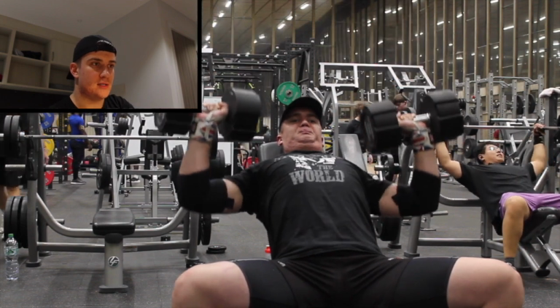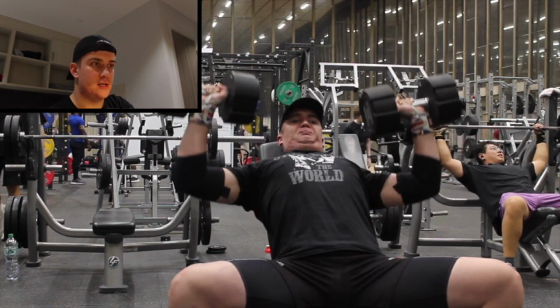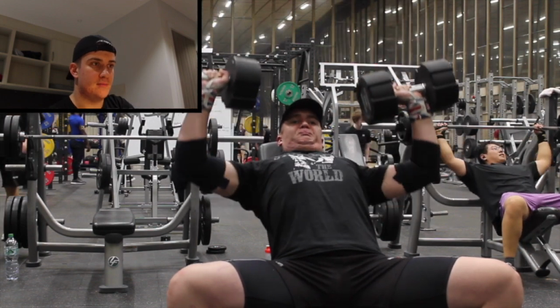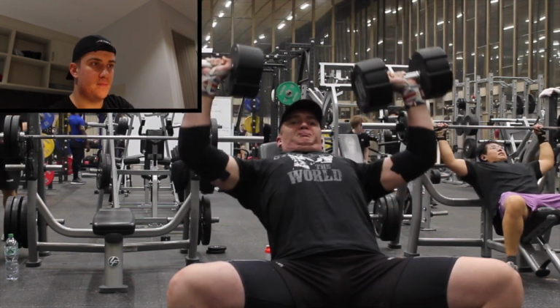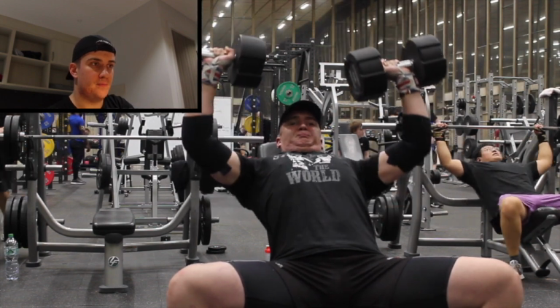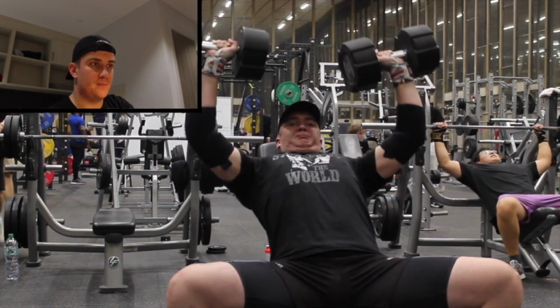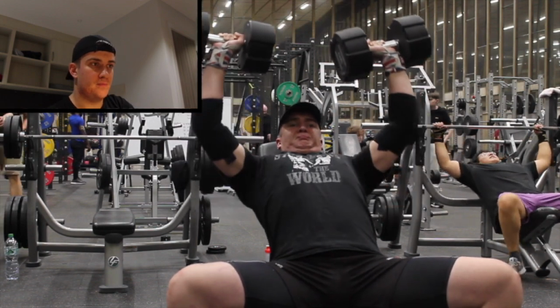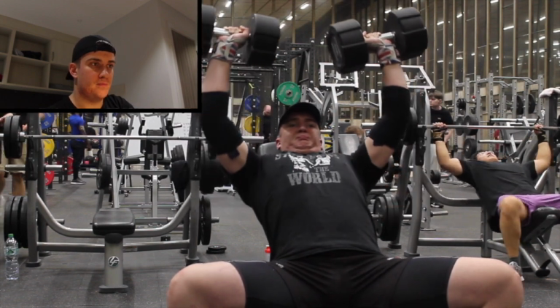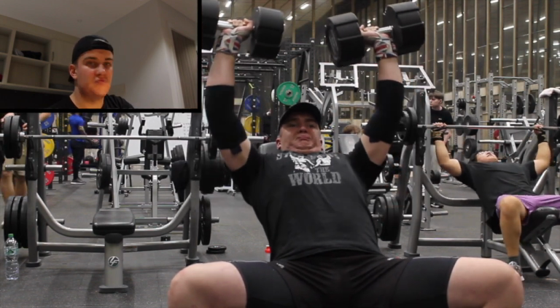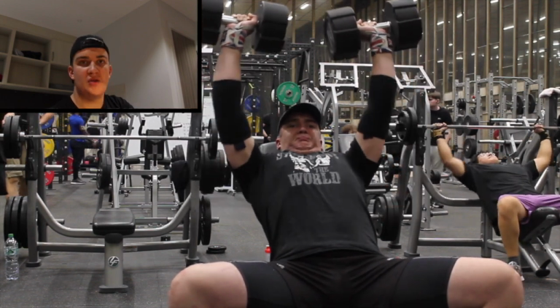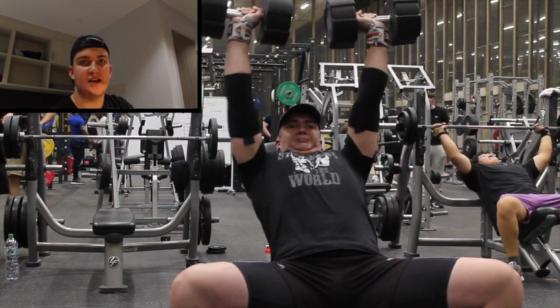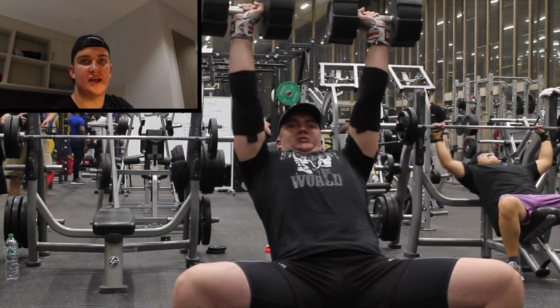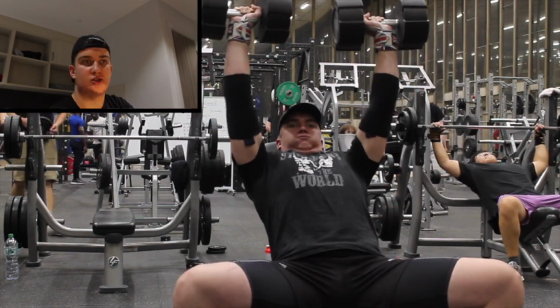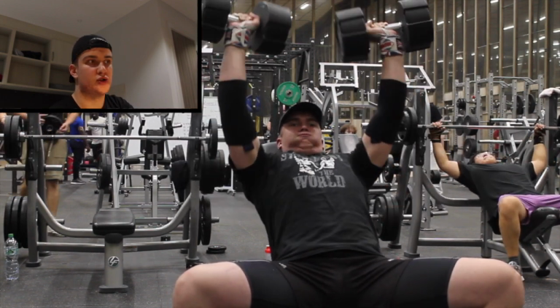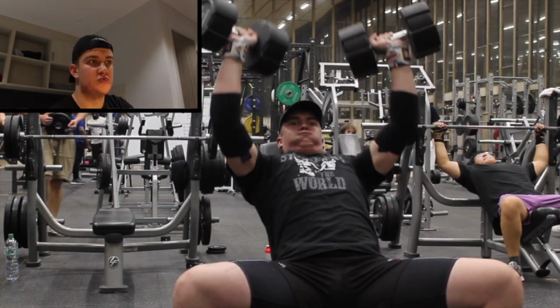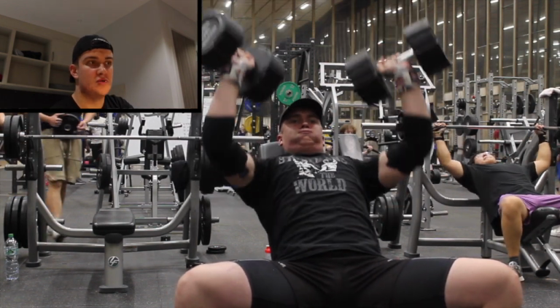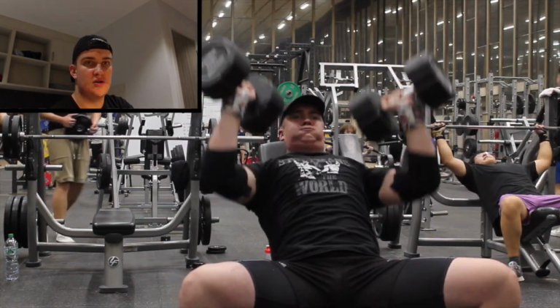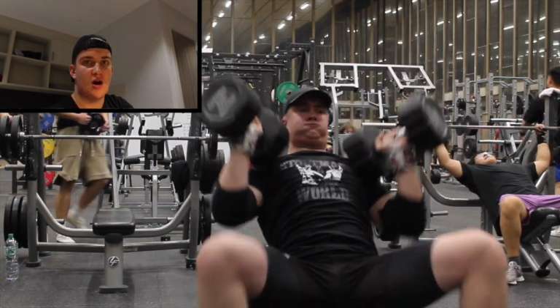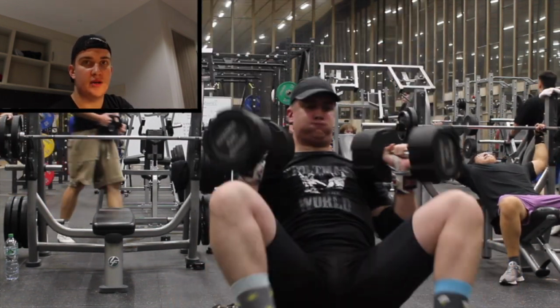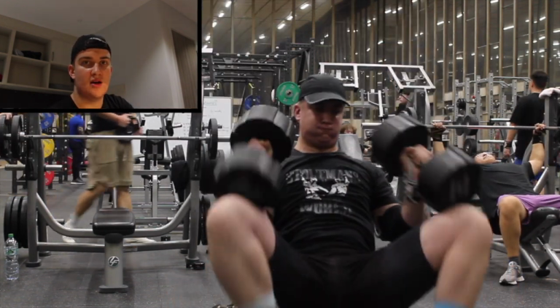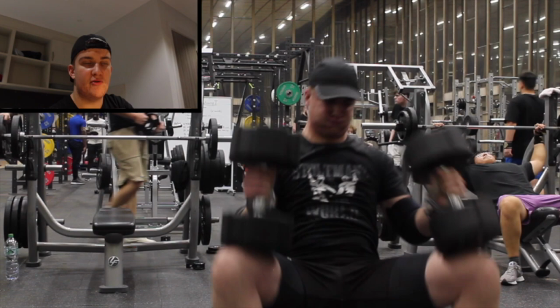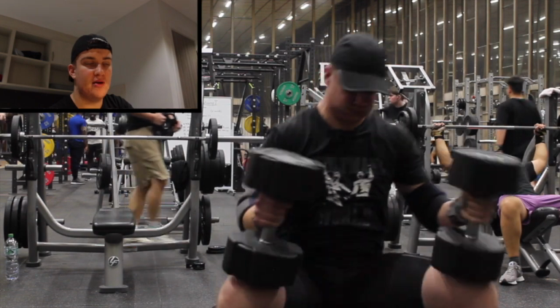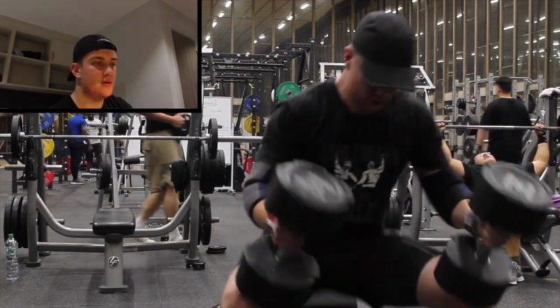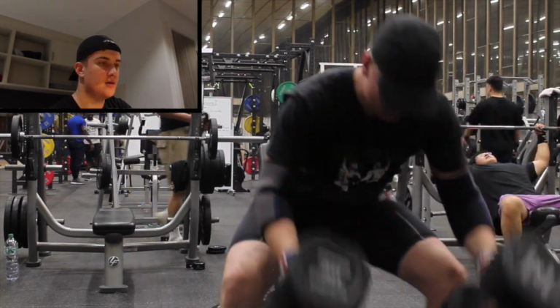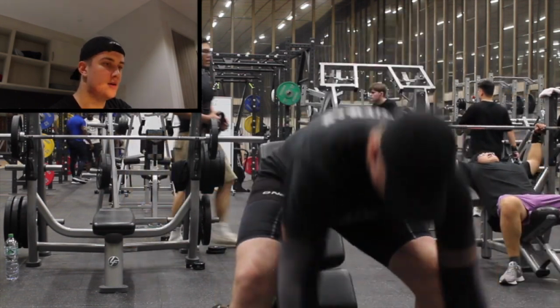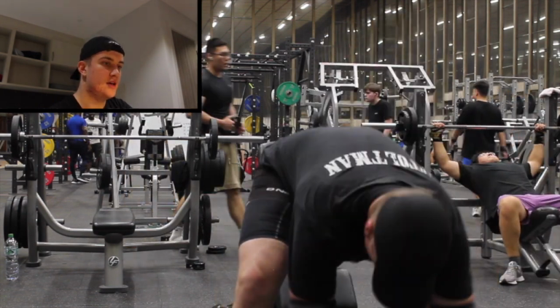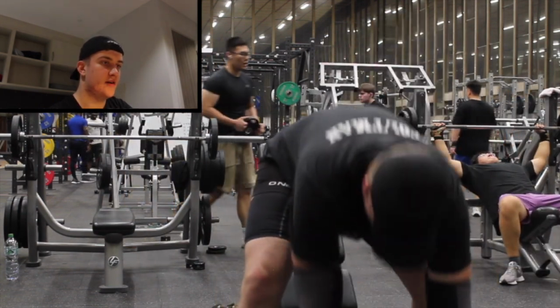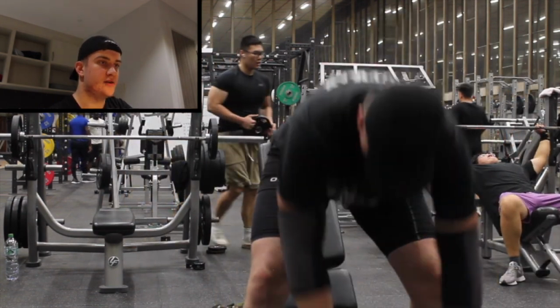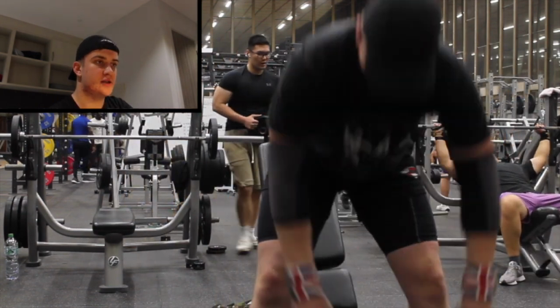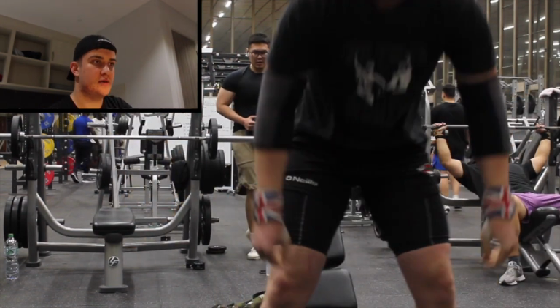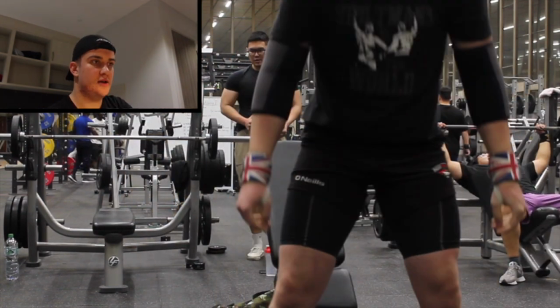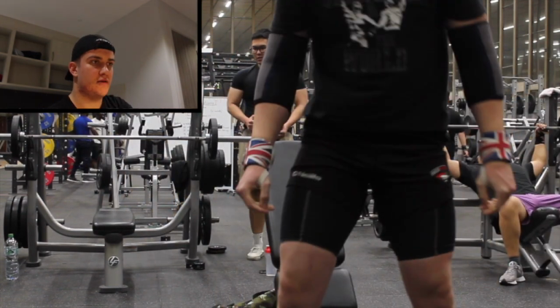Nice and deep on that last rep. I'd say that's a true RPE 9 rep, if I do say so myself.